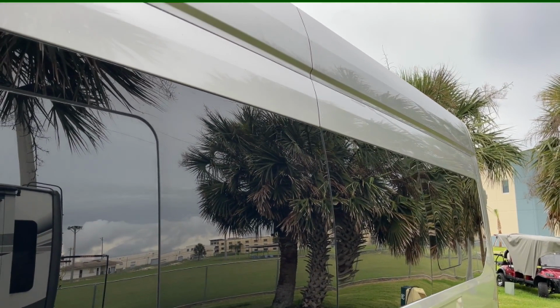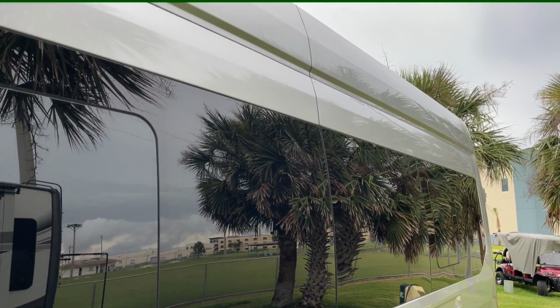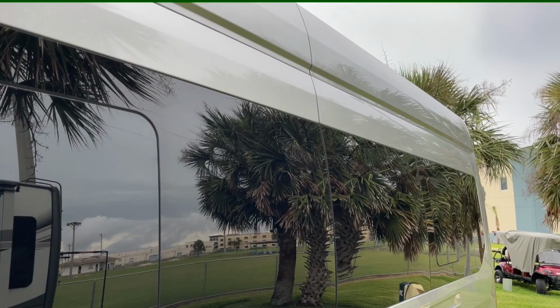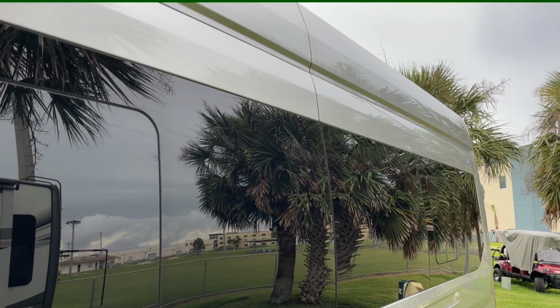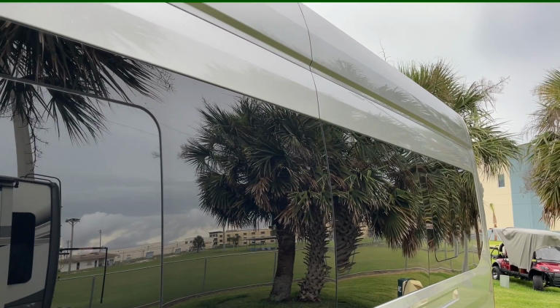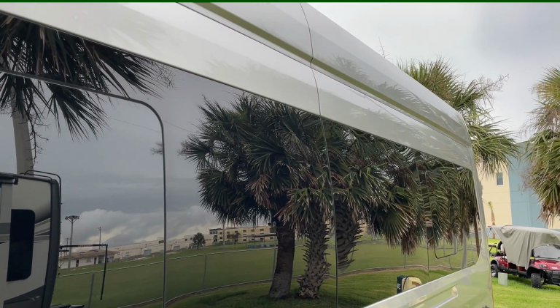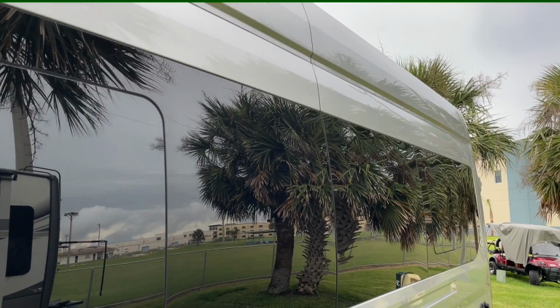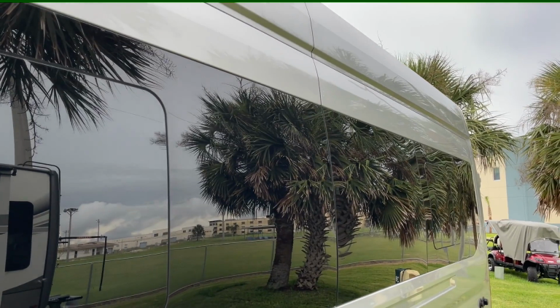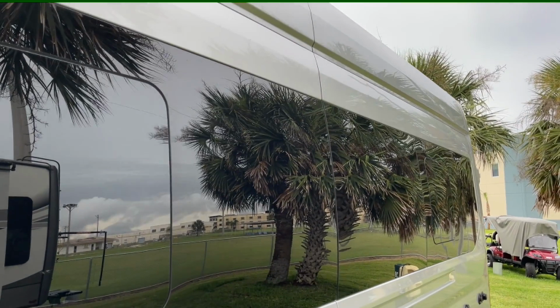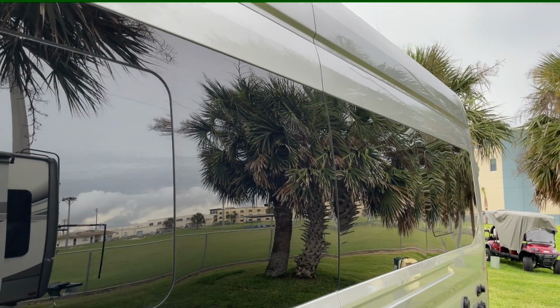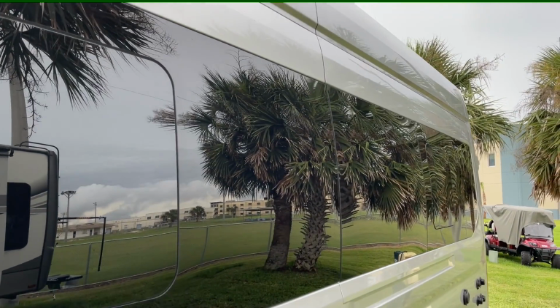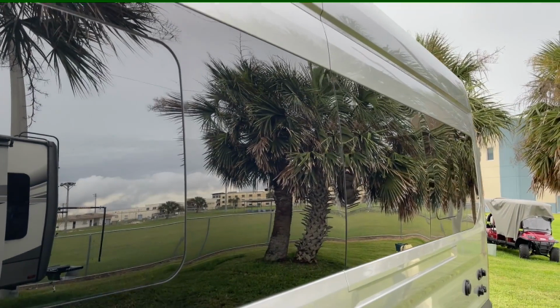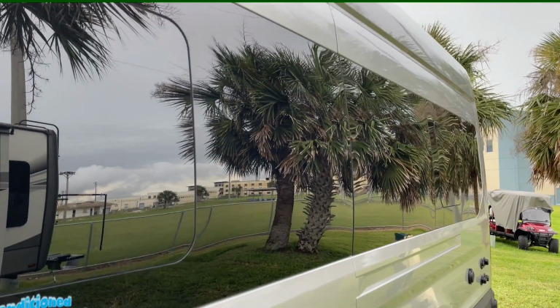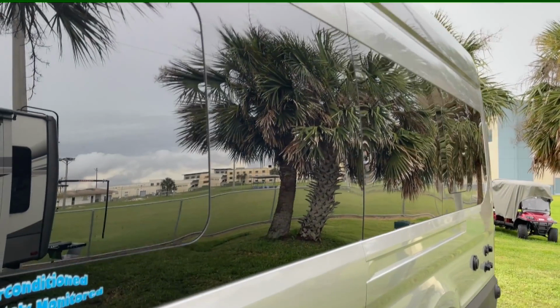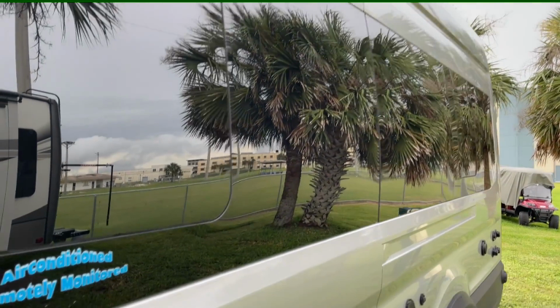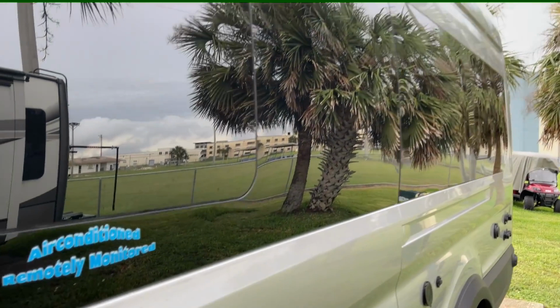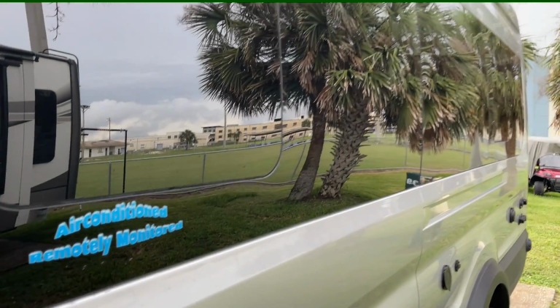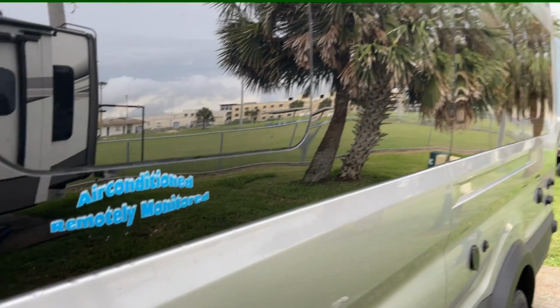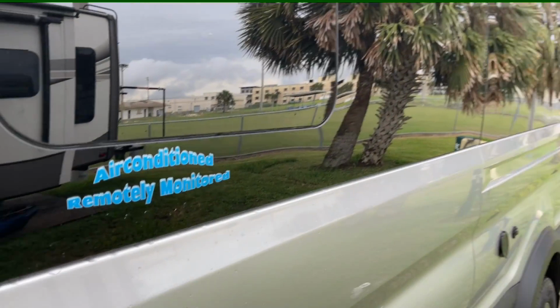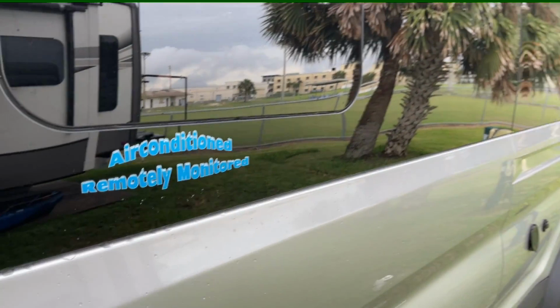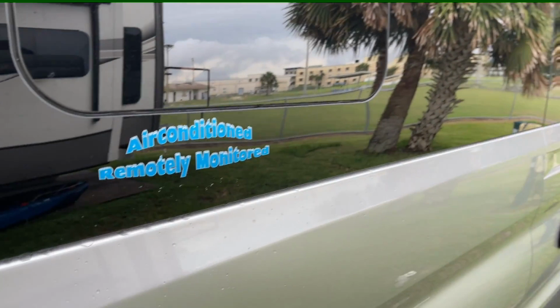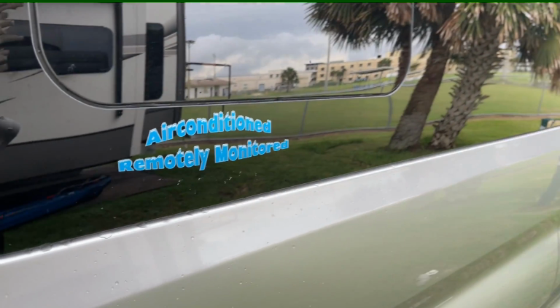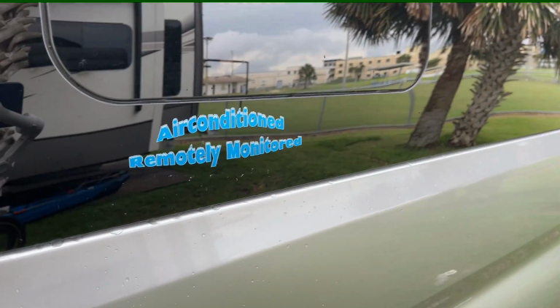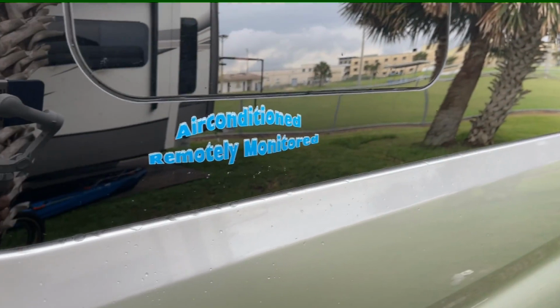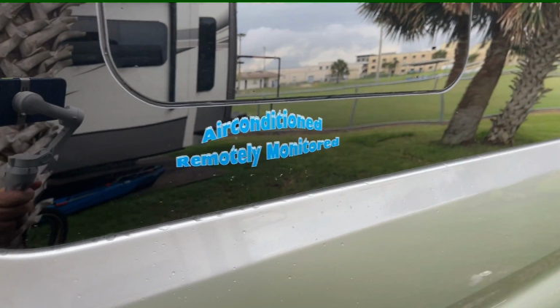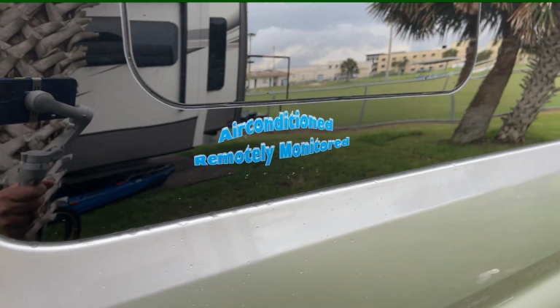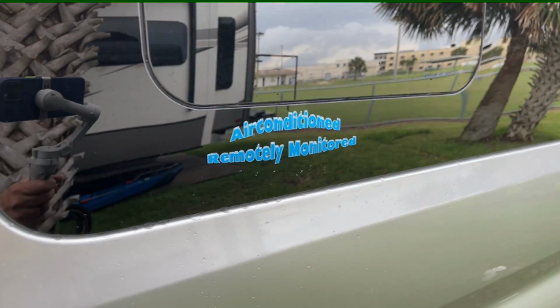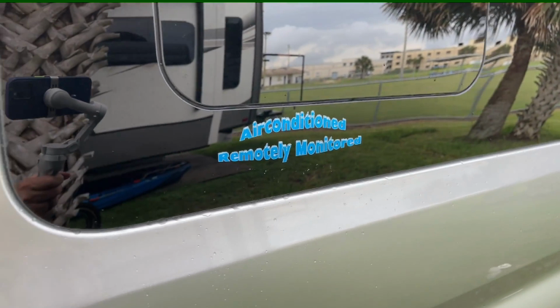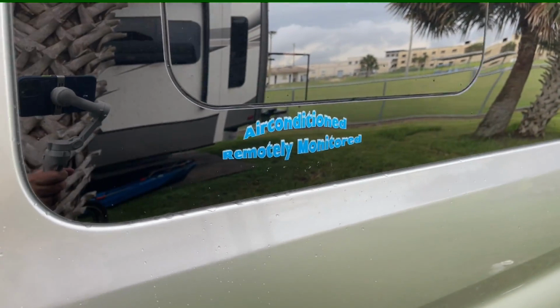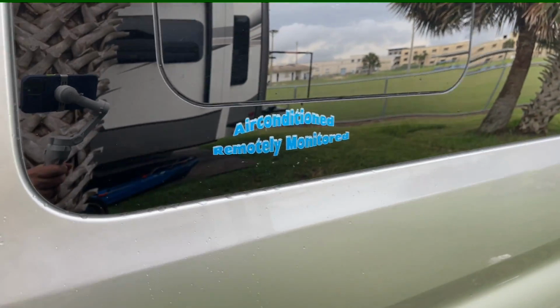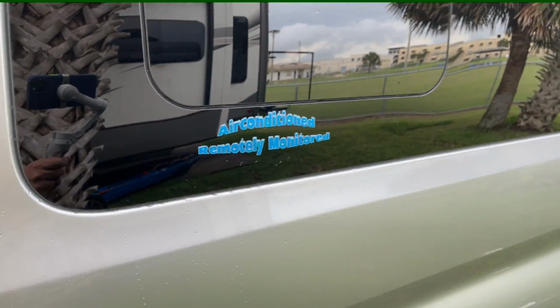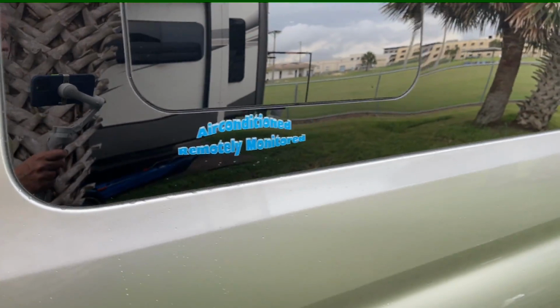I've got a little sticker that says 'air conditioned, remotely monitored' — so the coach can be monitored and cooled remotely.